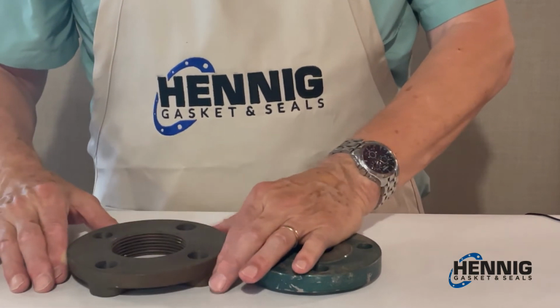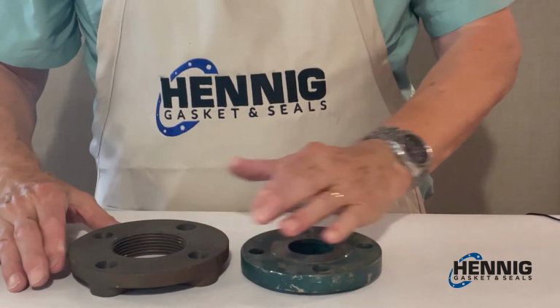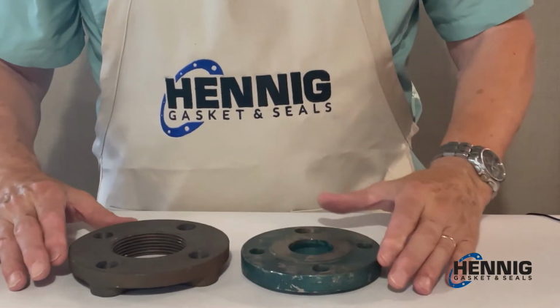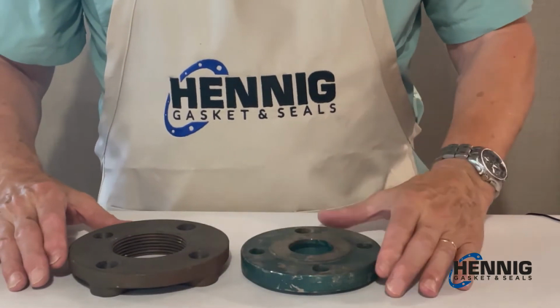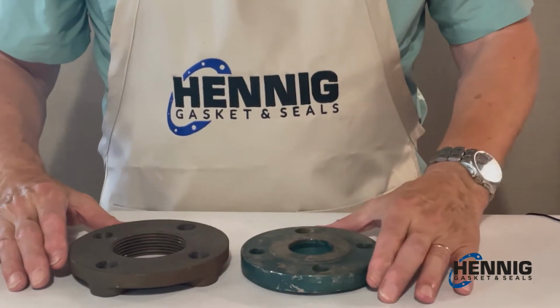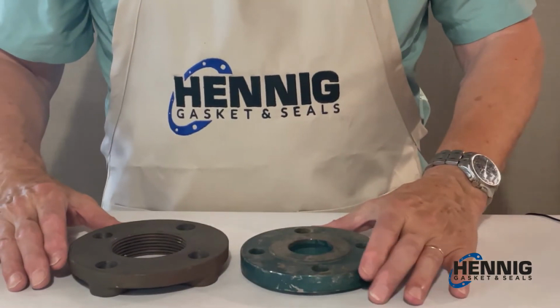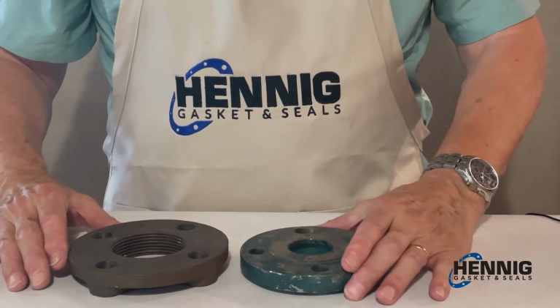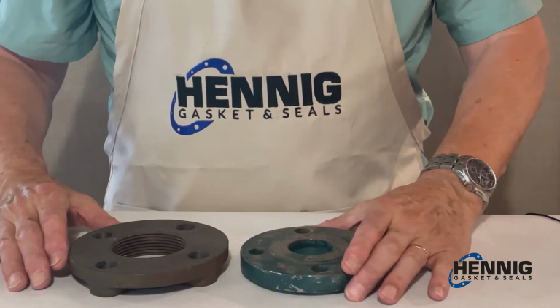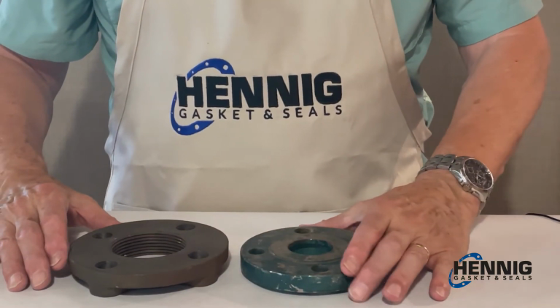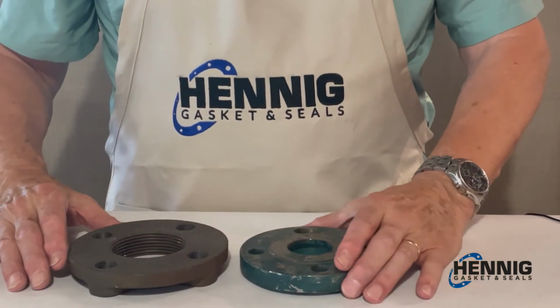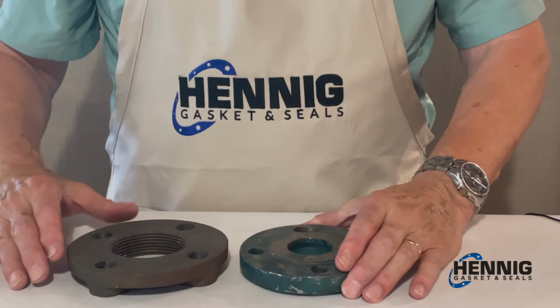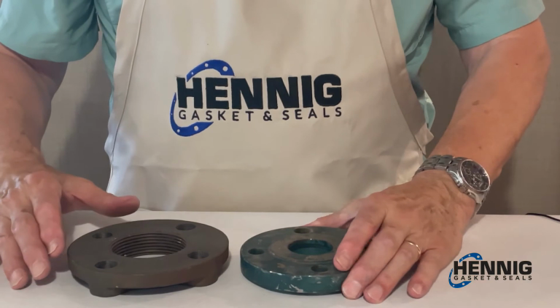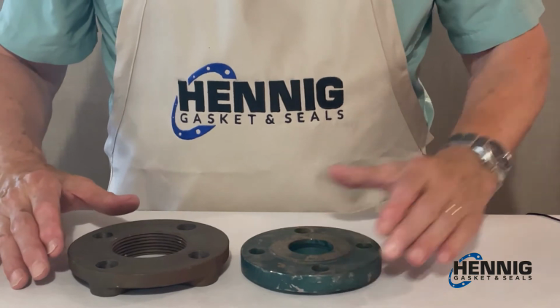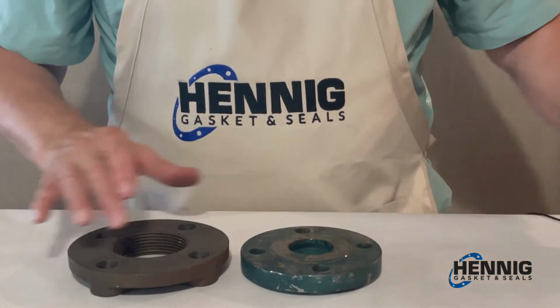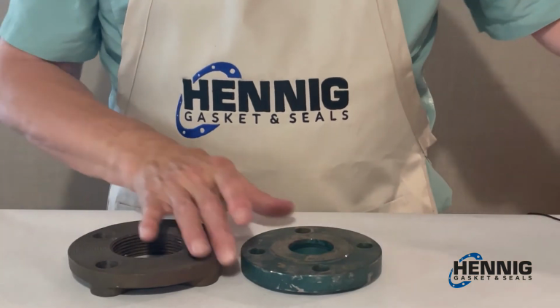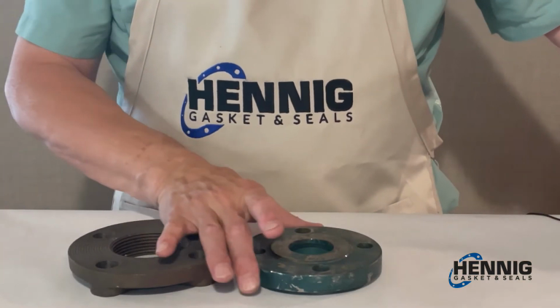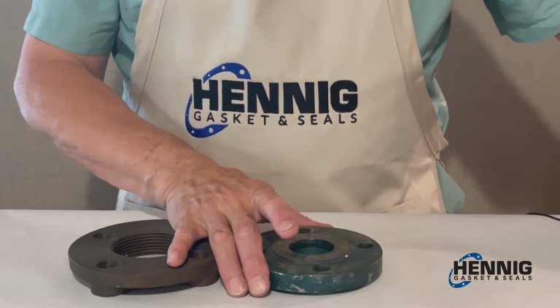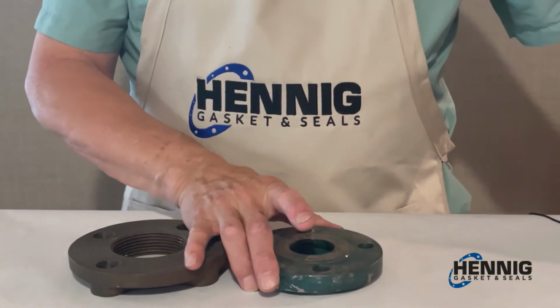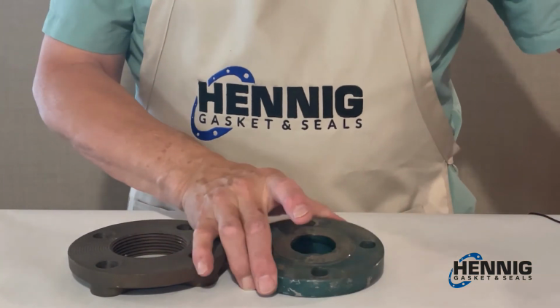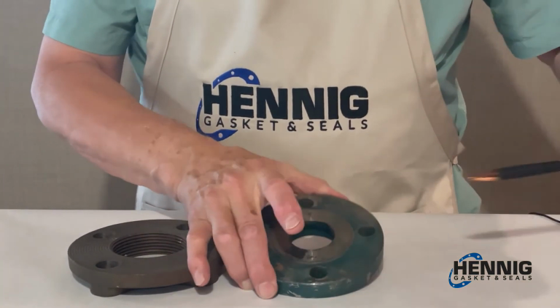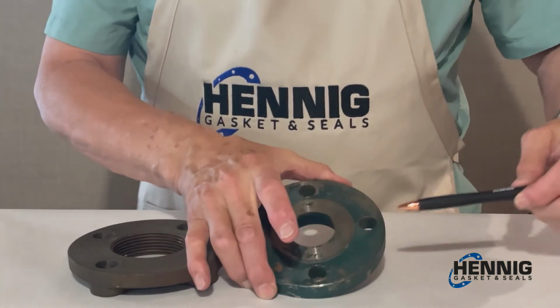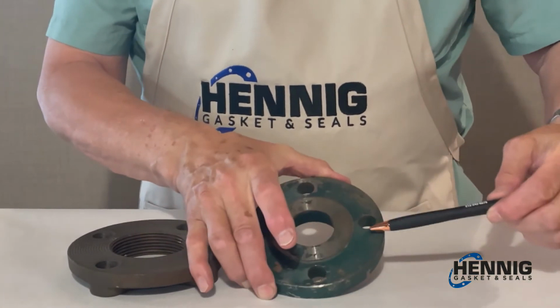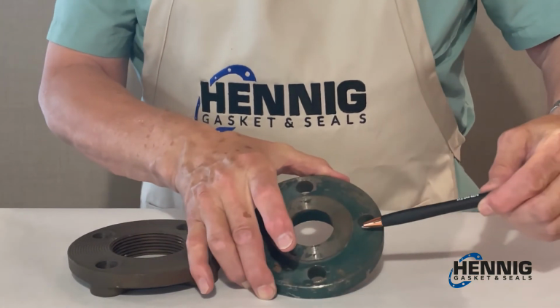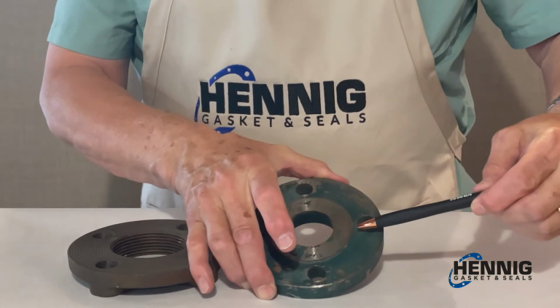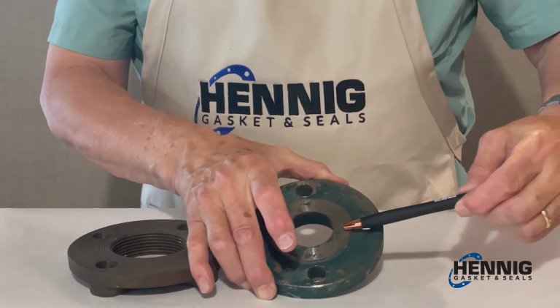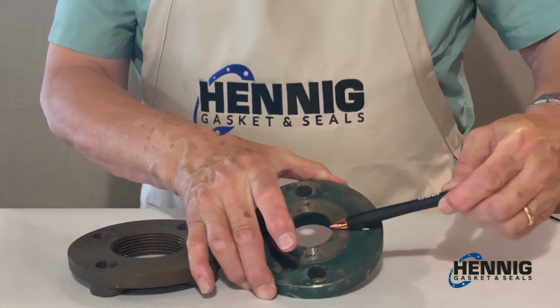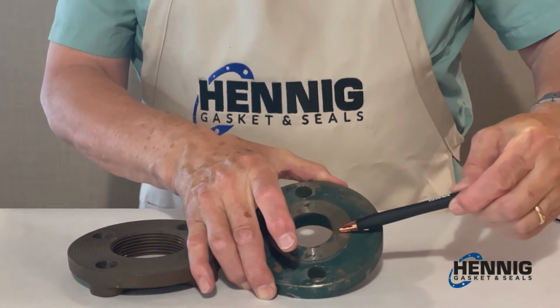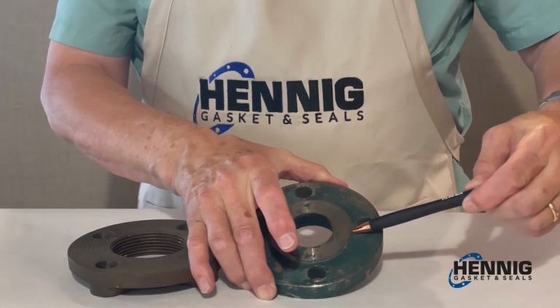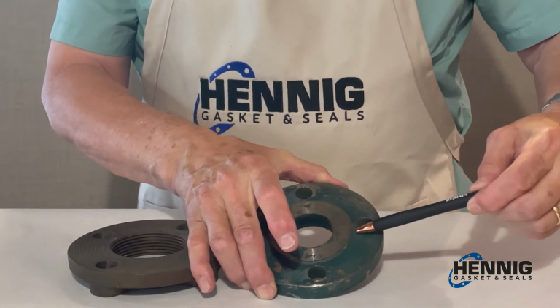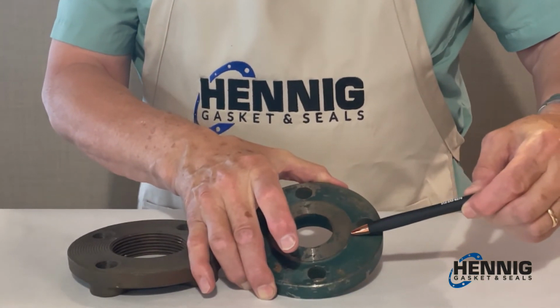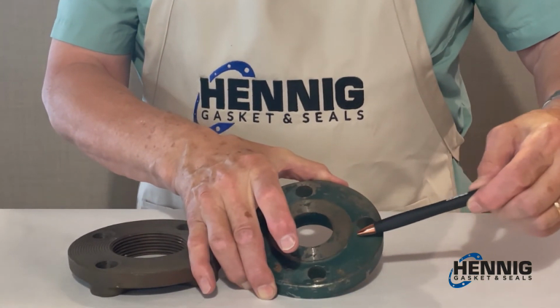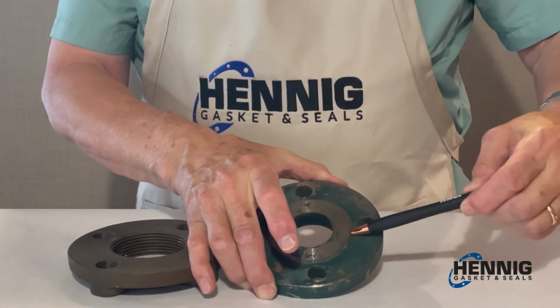The second type flange is a raised face flange. You see, this part is raised.